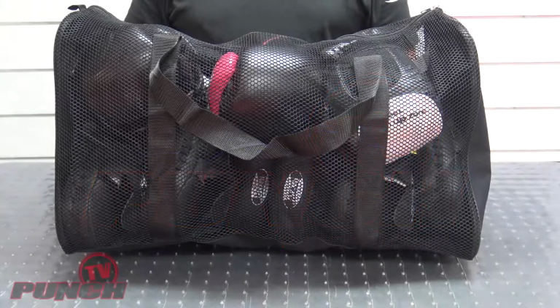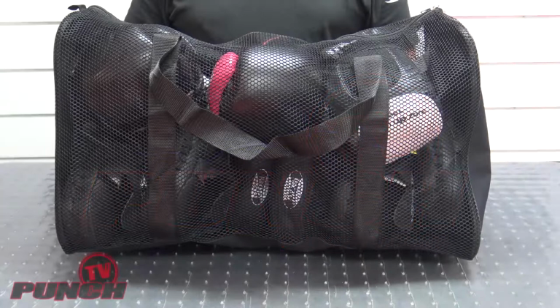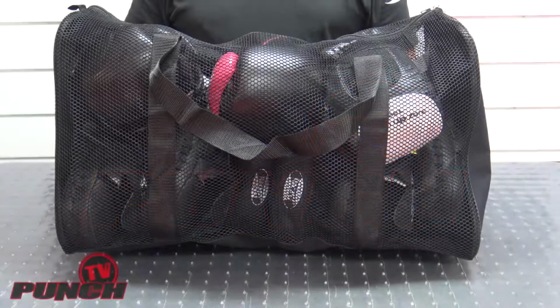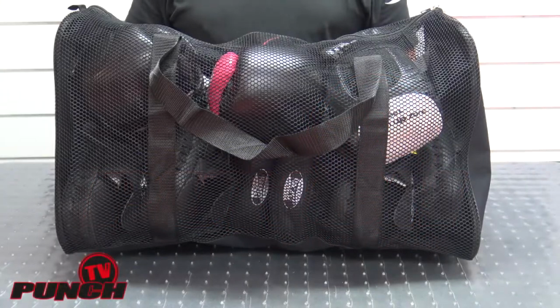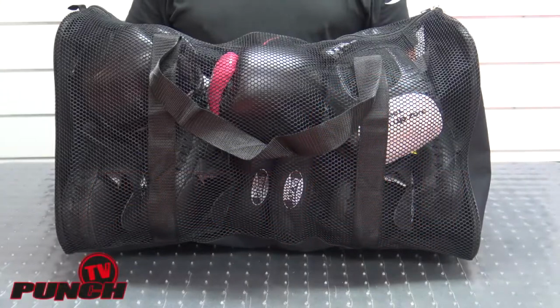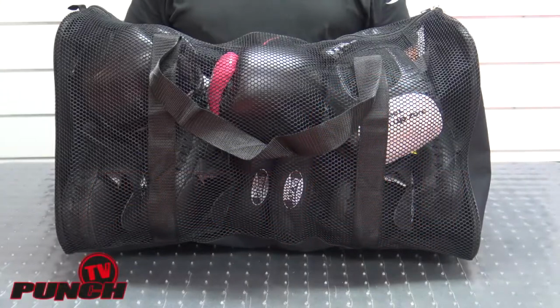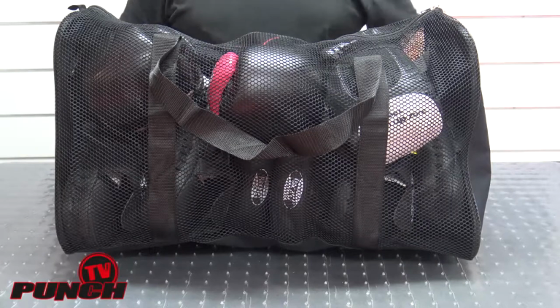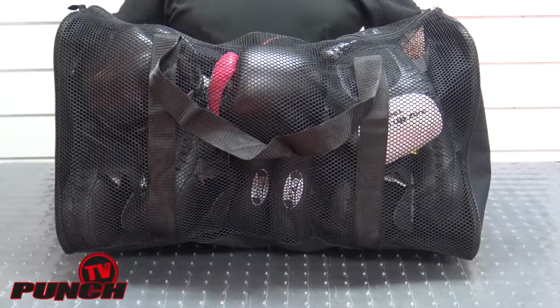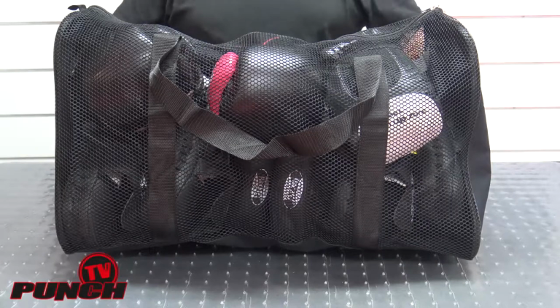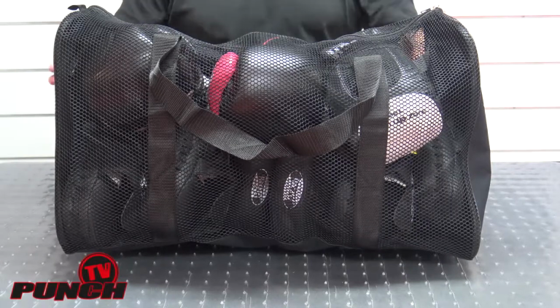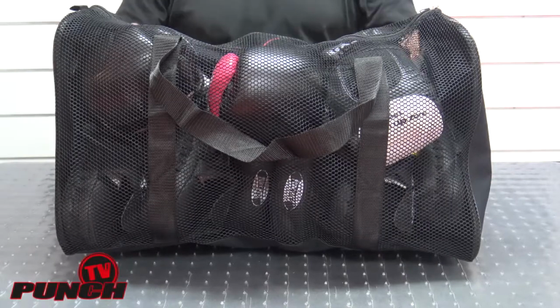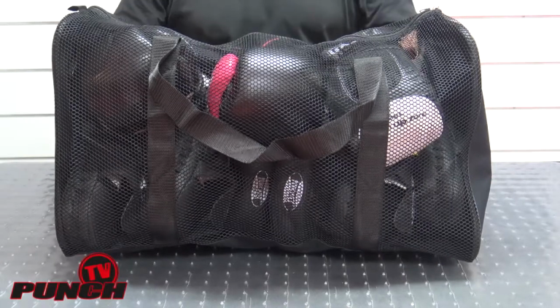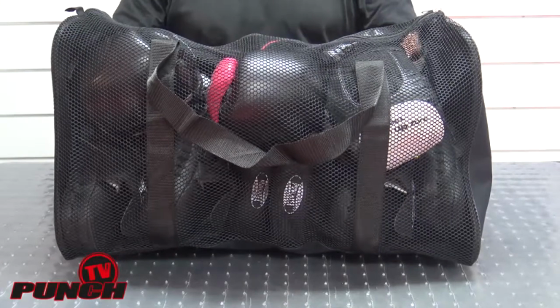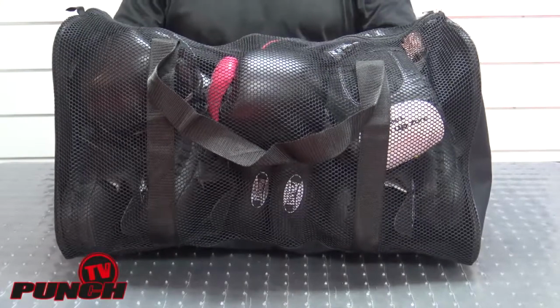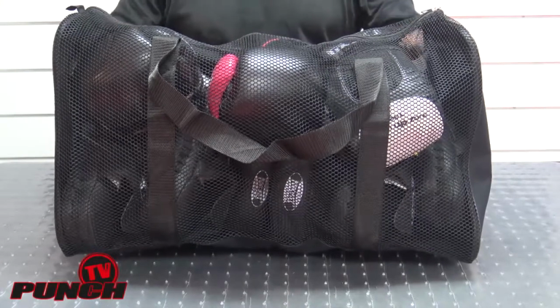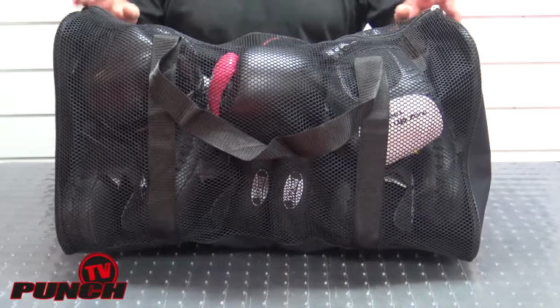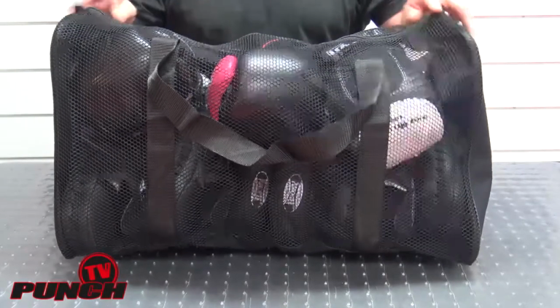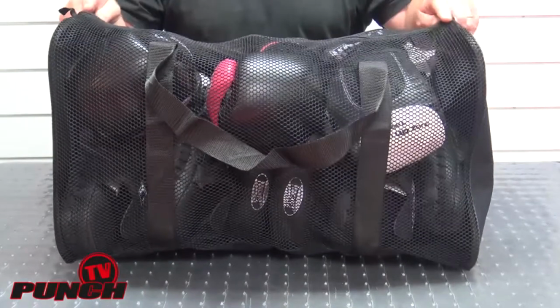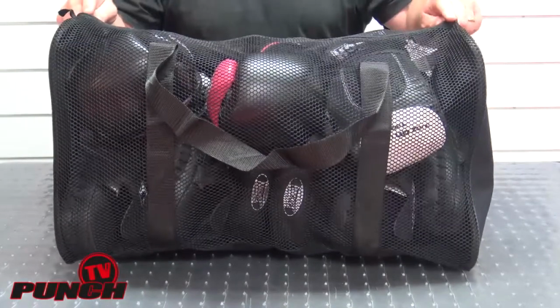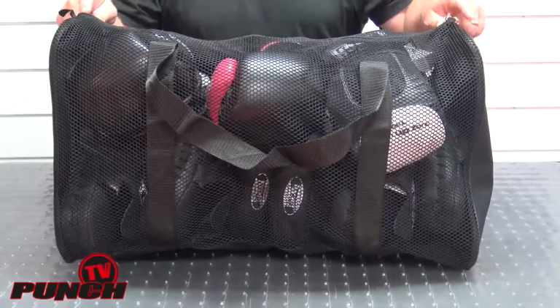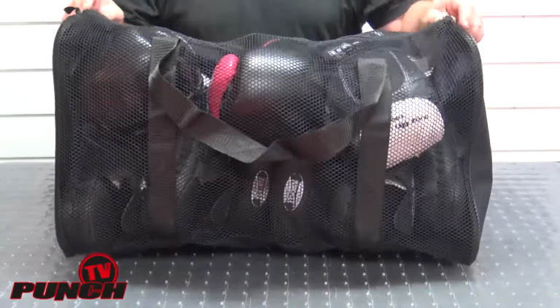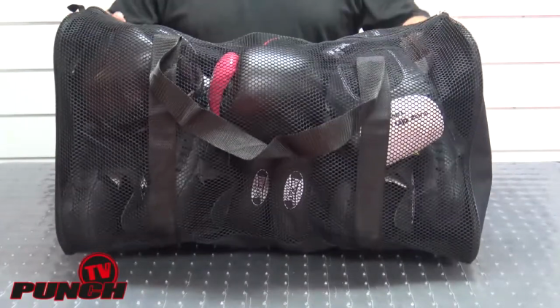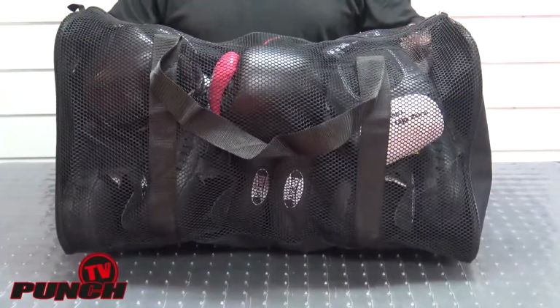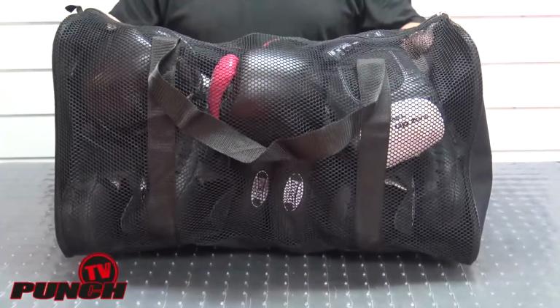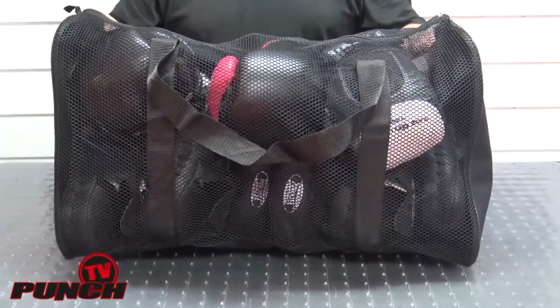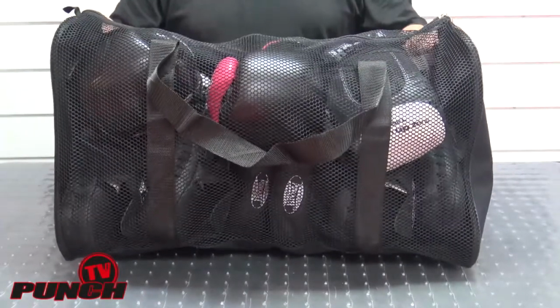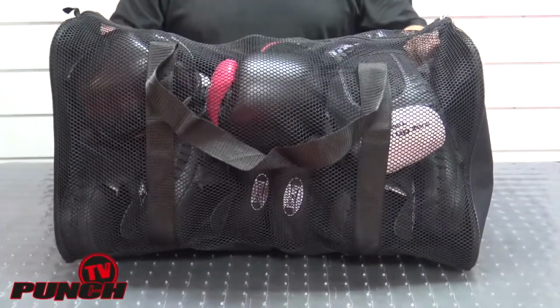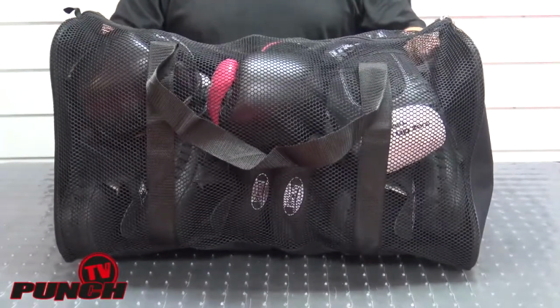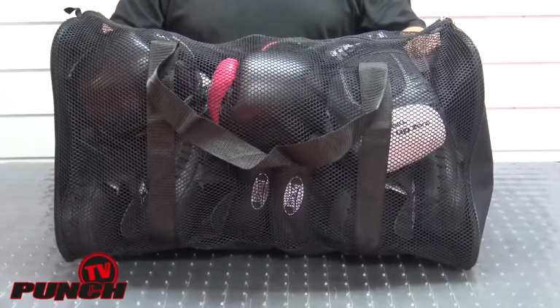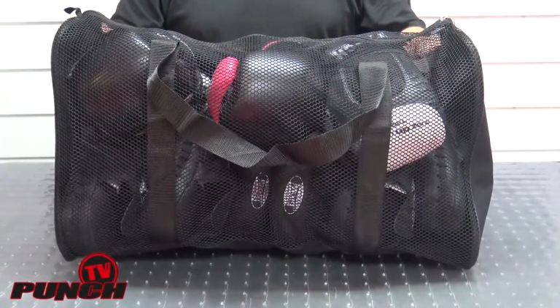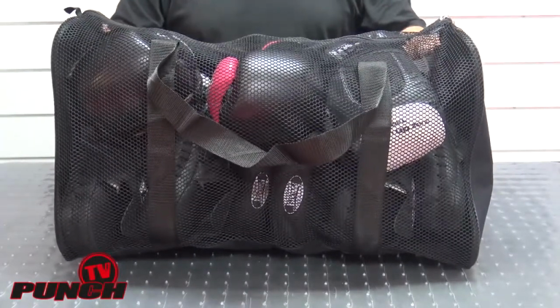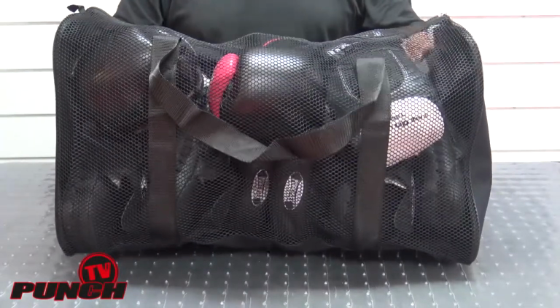Welcome to Punch TV. I'm Bruce Townhill and here's a review of our 60 centimeter mesh gear bag.